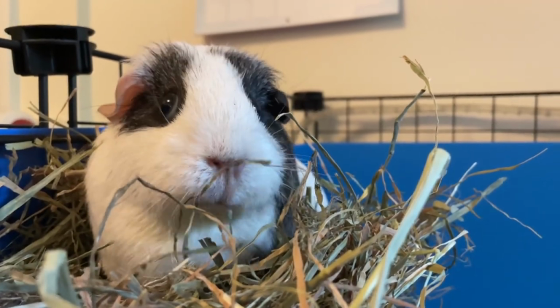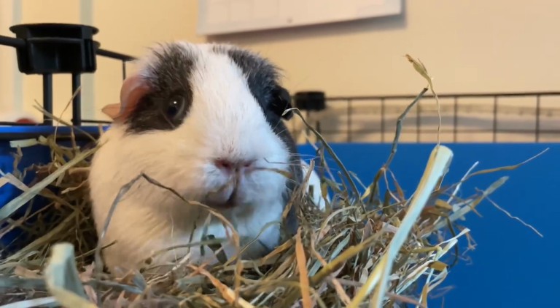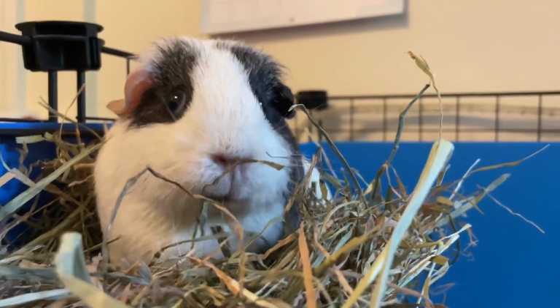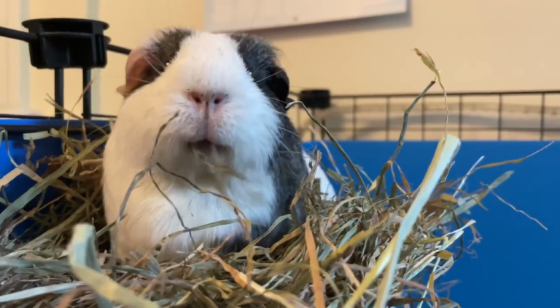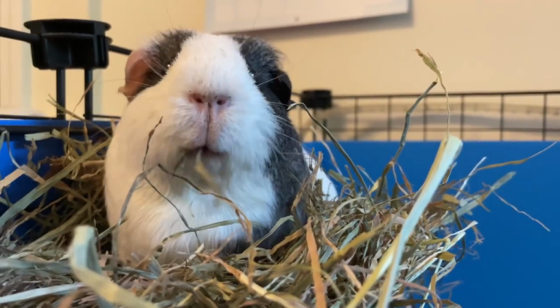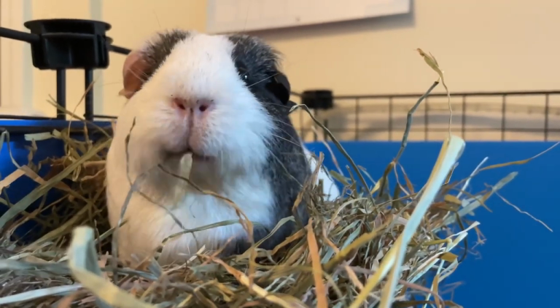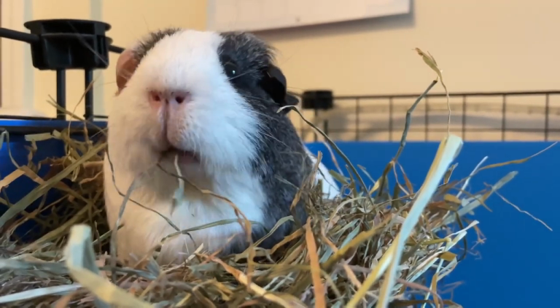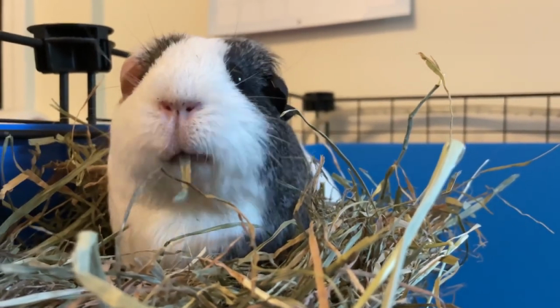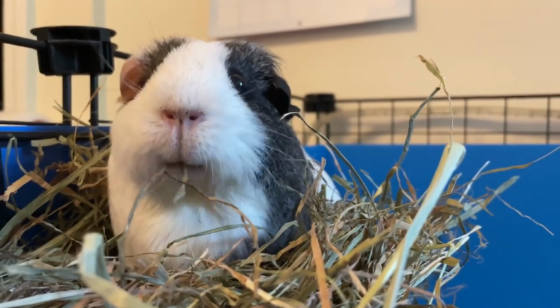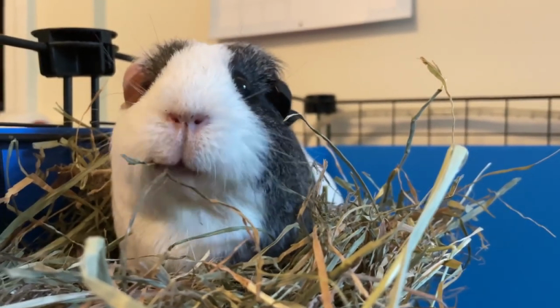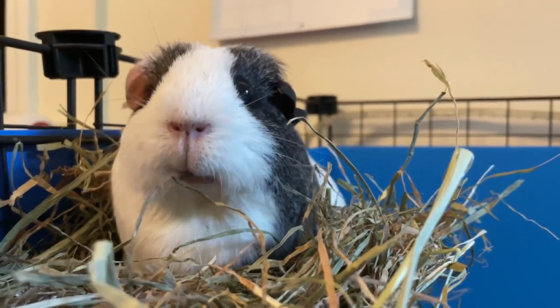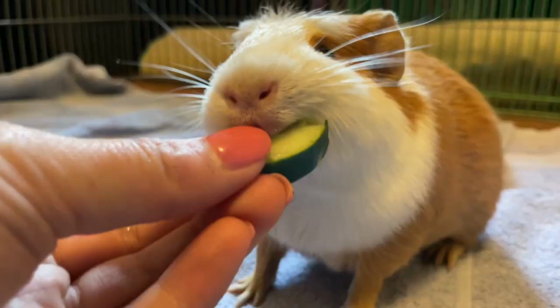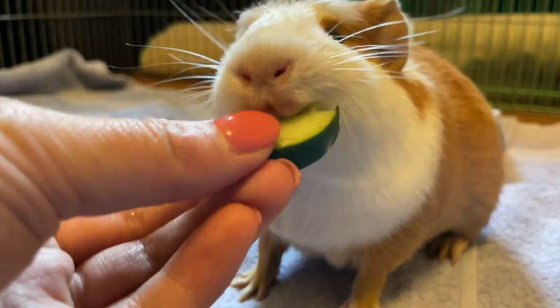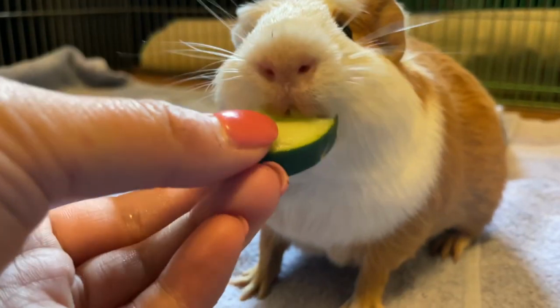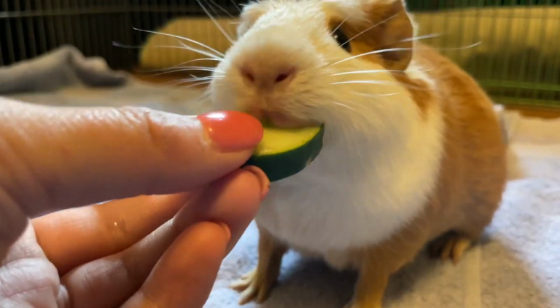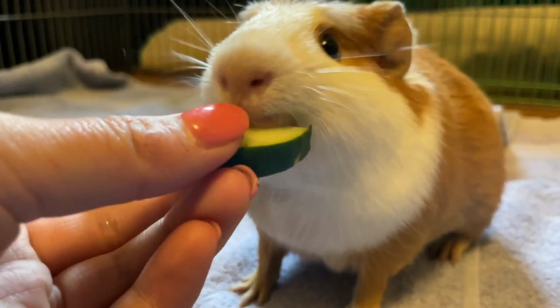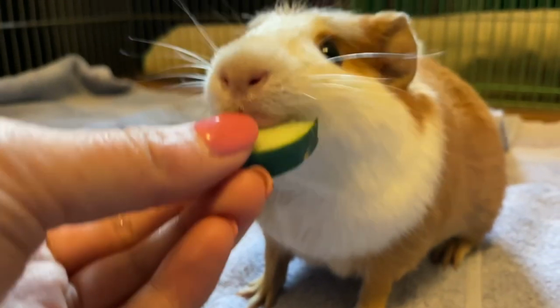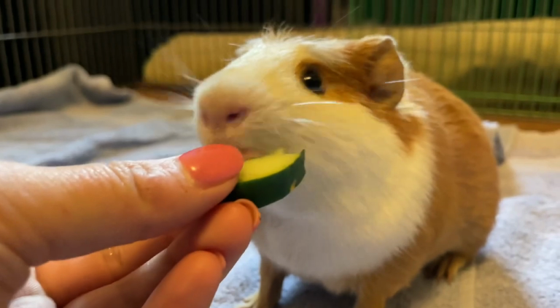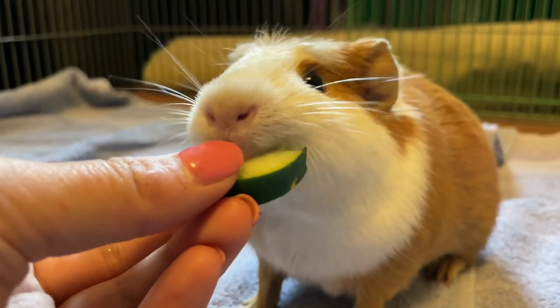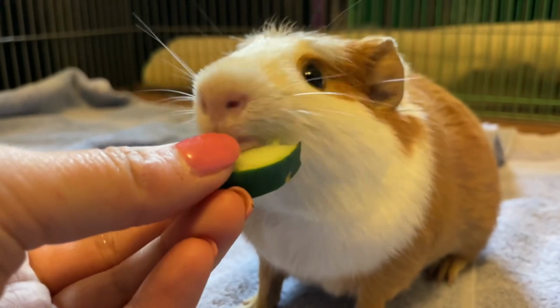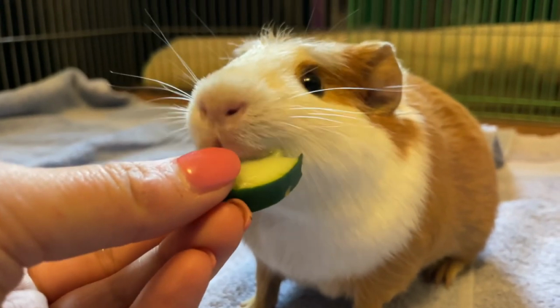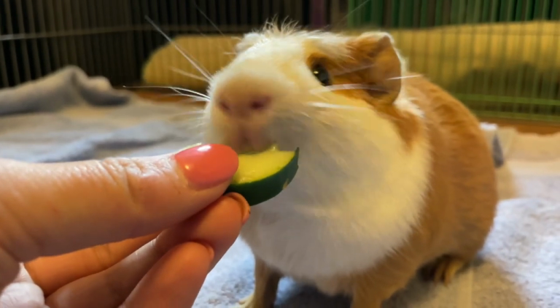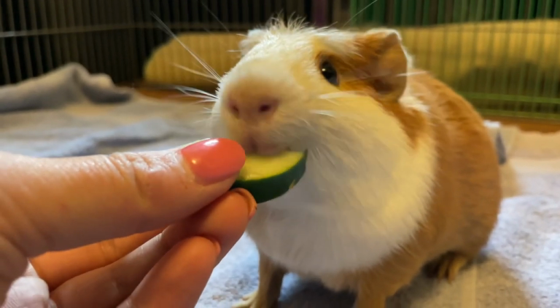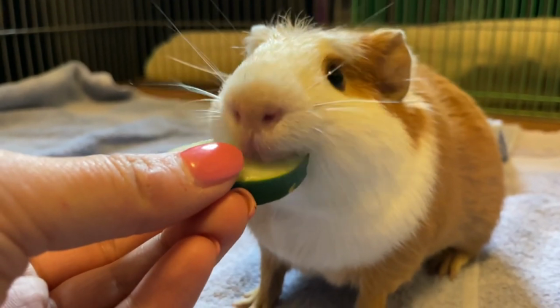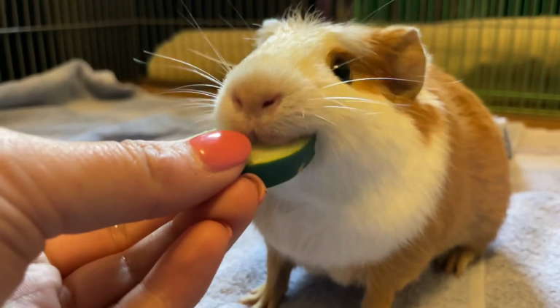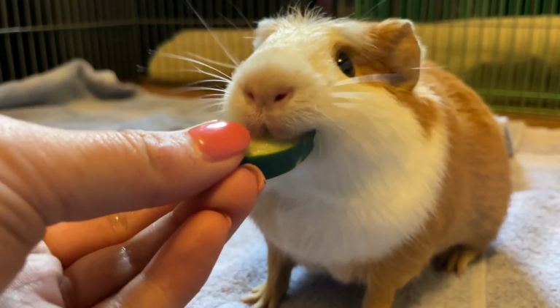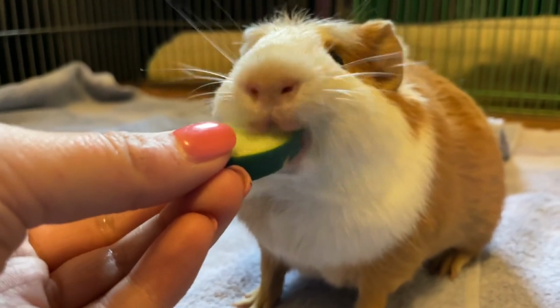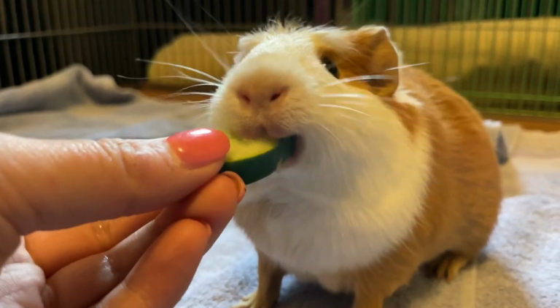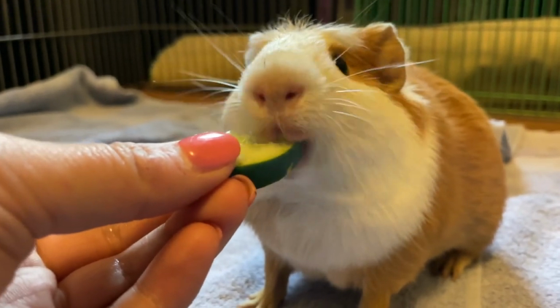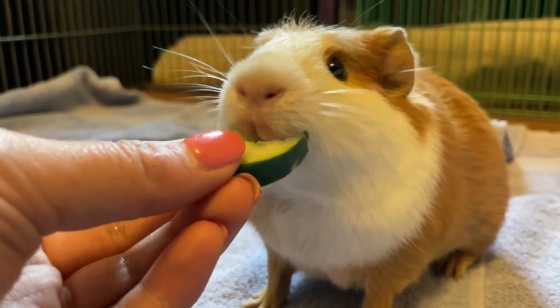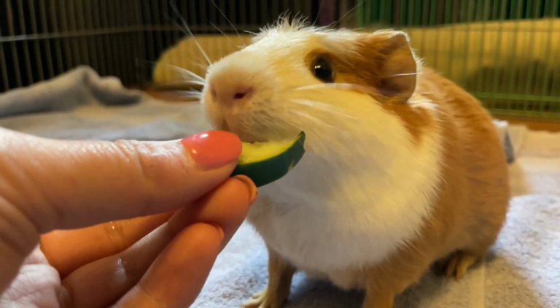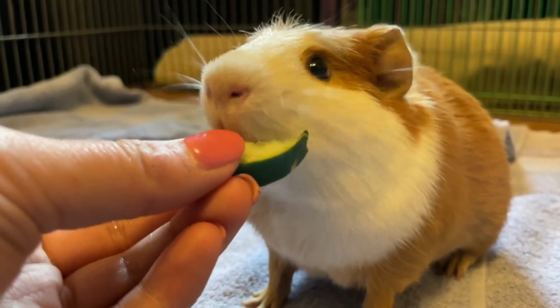And if you enjoyed this video, please give it a thumbs up and also subscribe to my channel for more guinea pig related videos. See you guys in my next video.